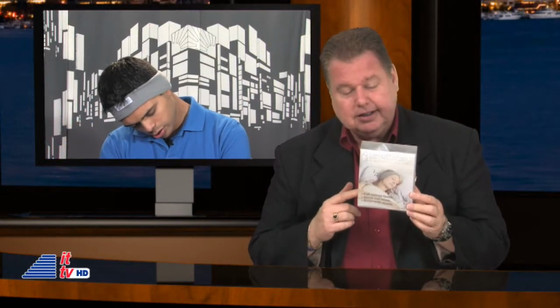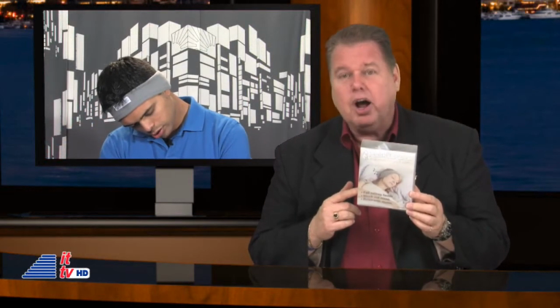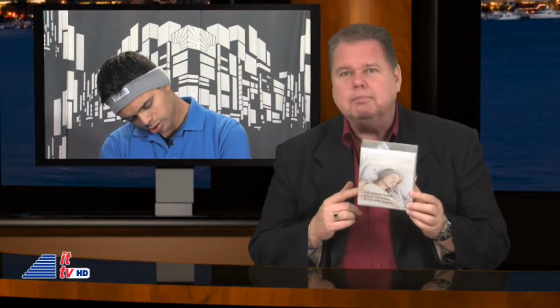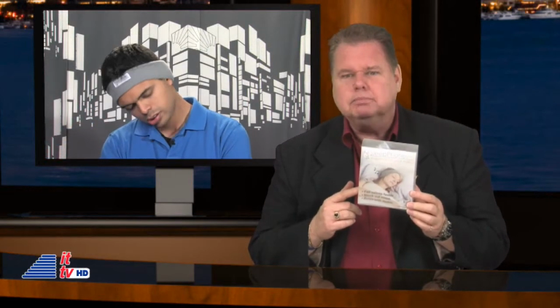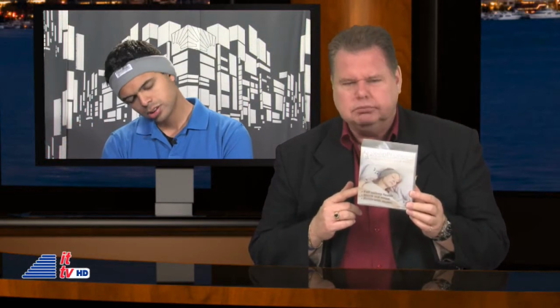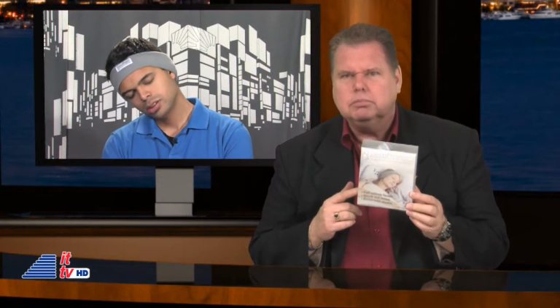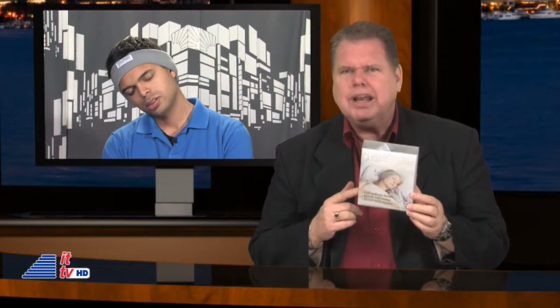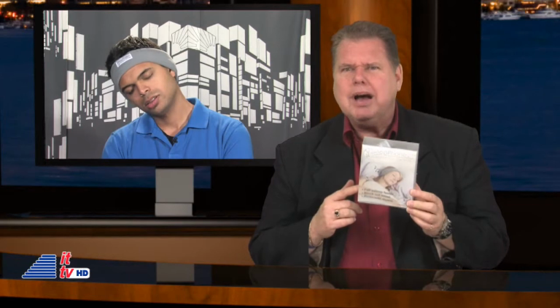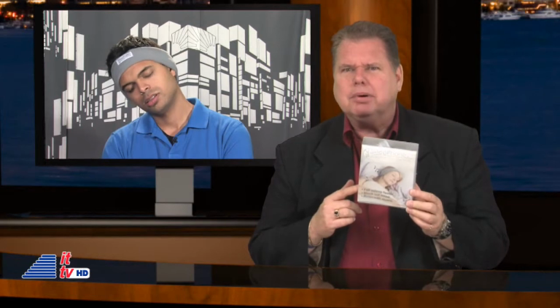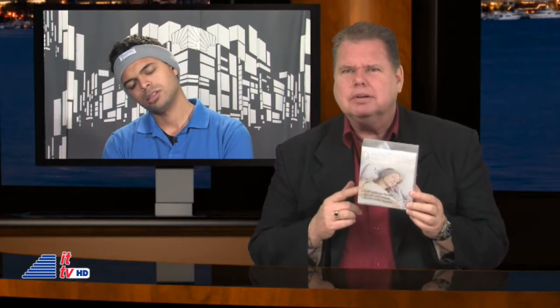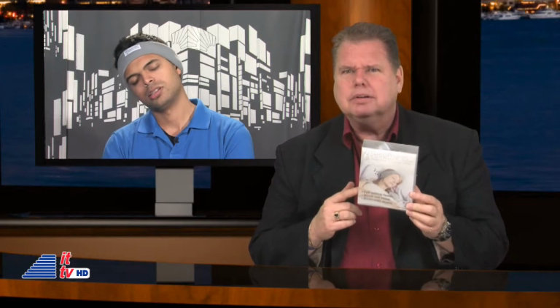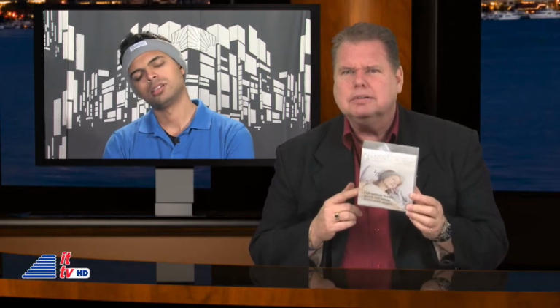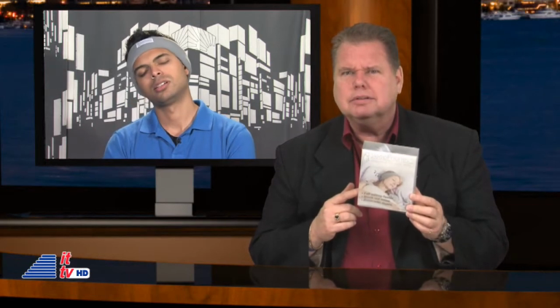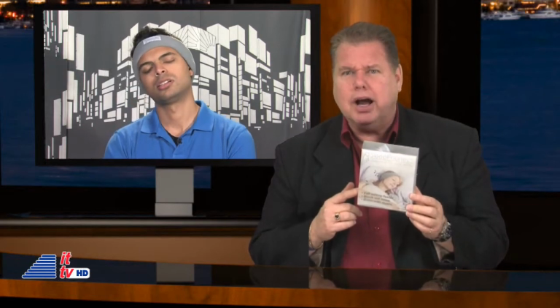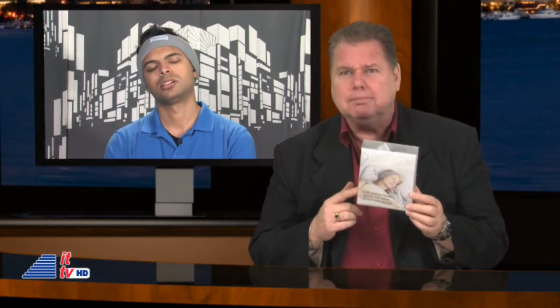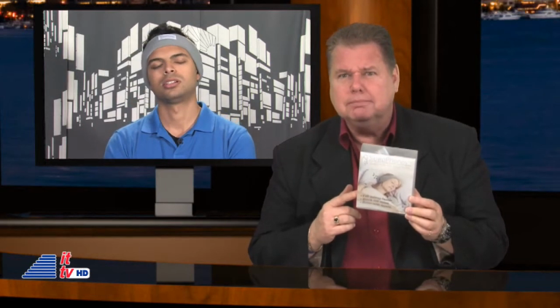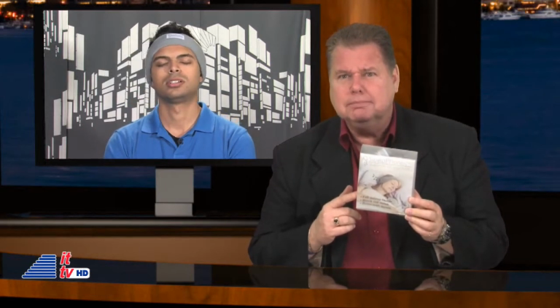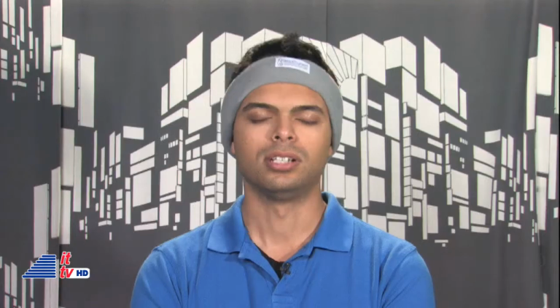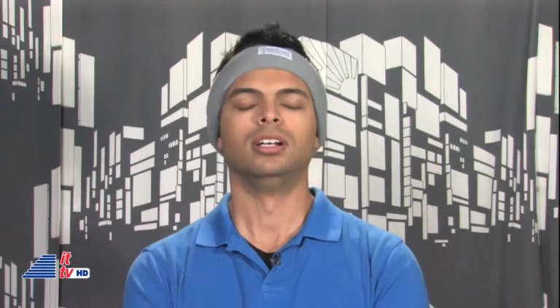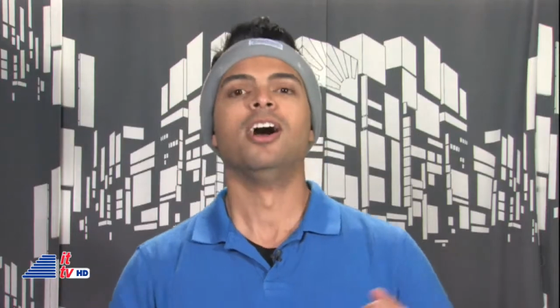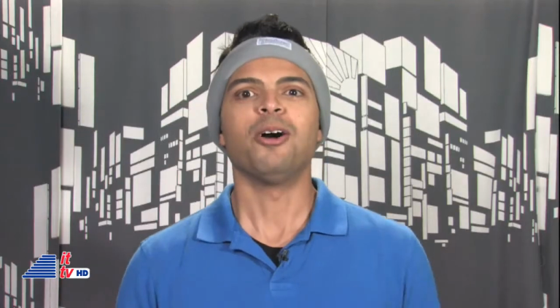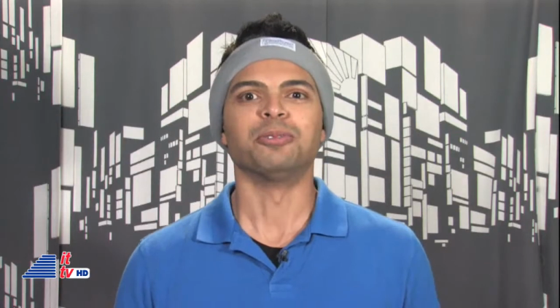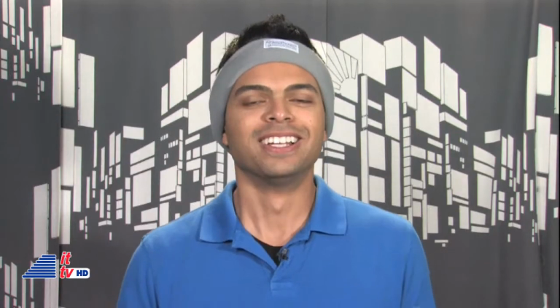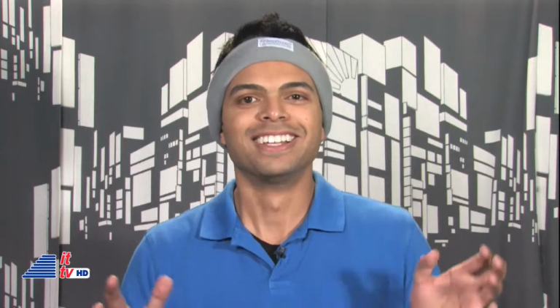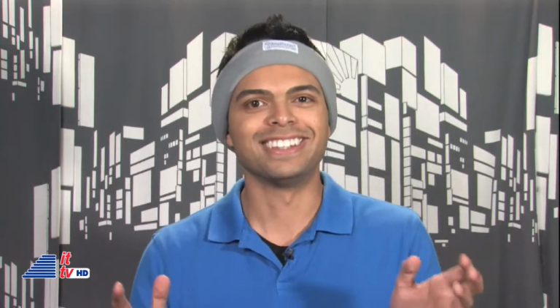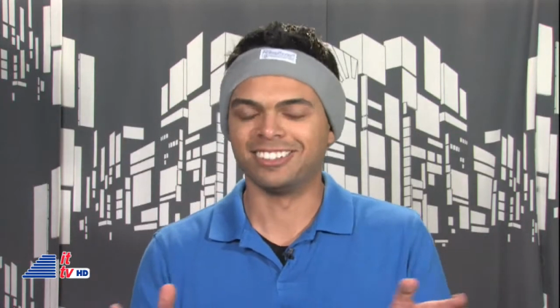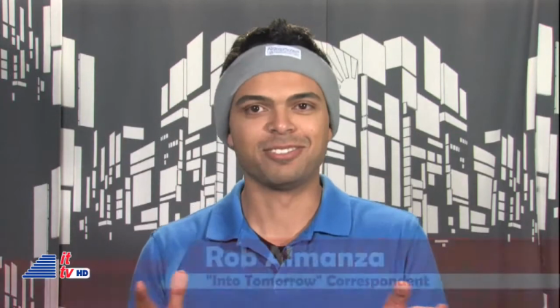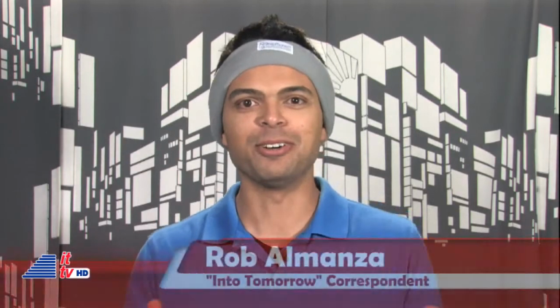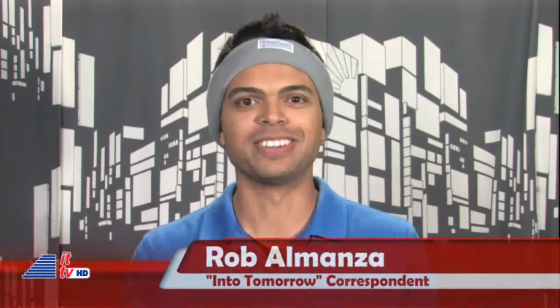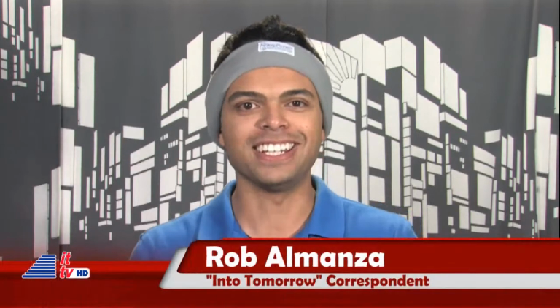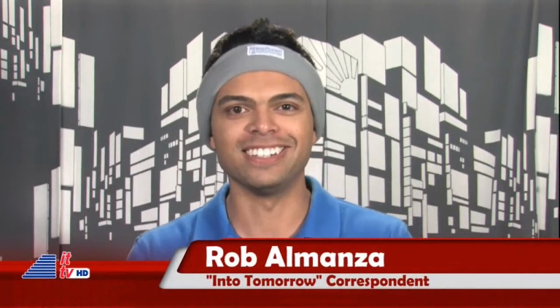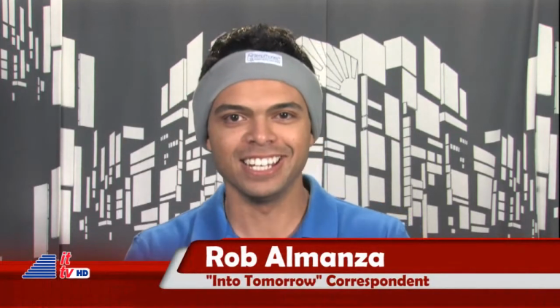Rob, wake up. Rob. Oh, whoa, thank you, Dave.